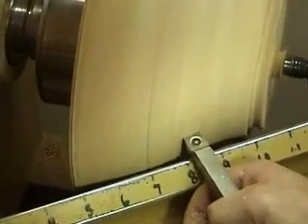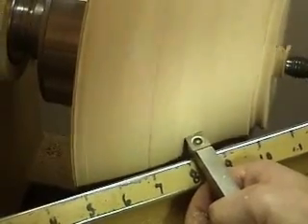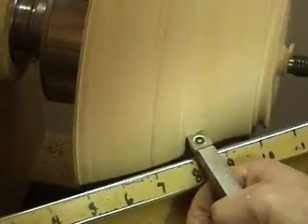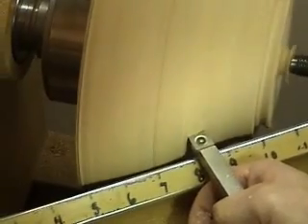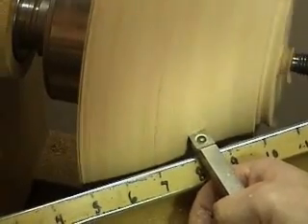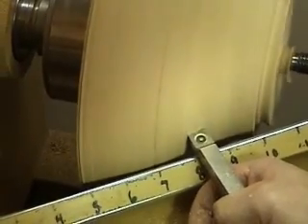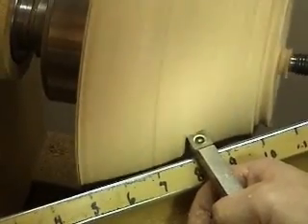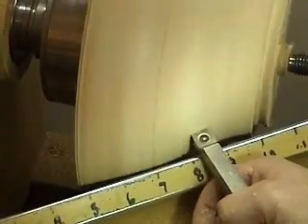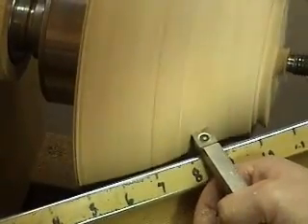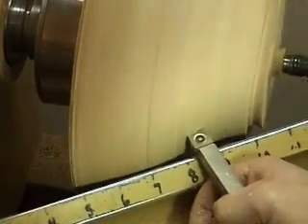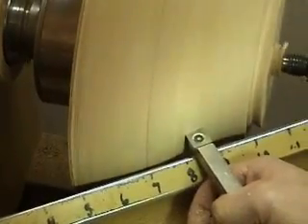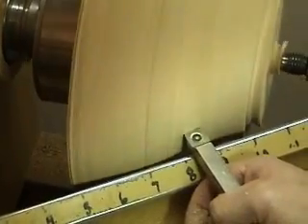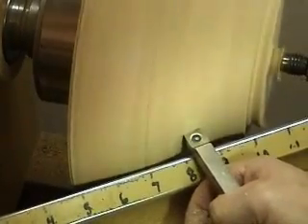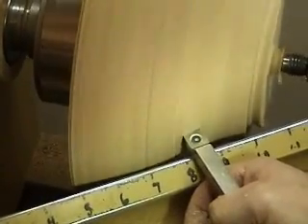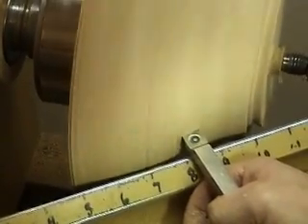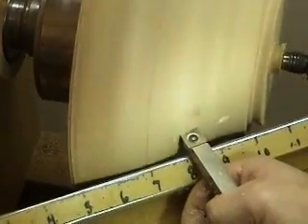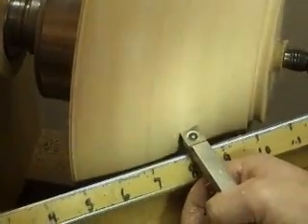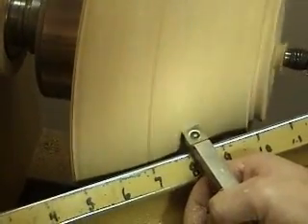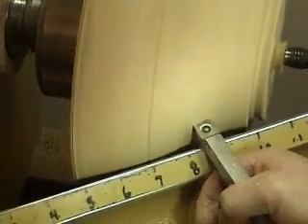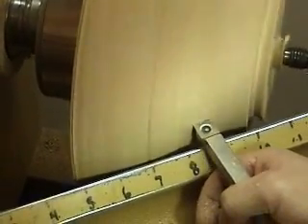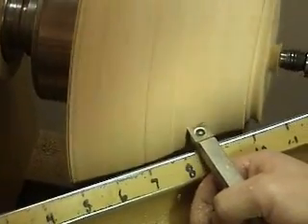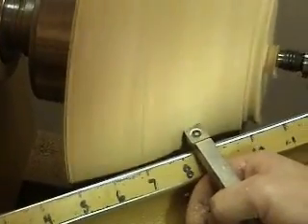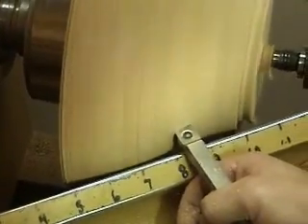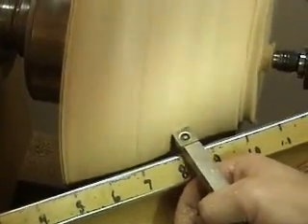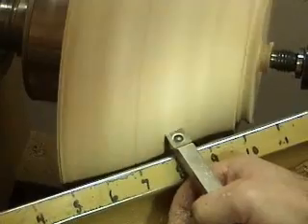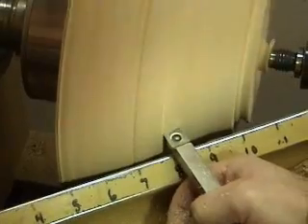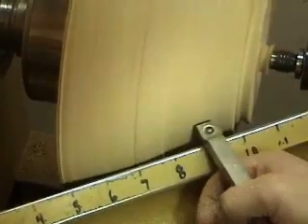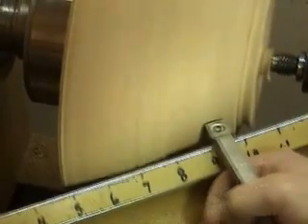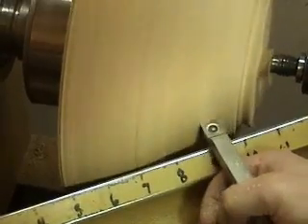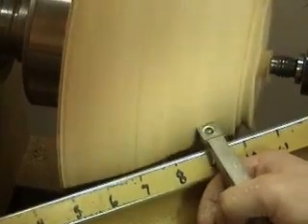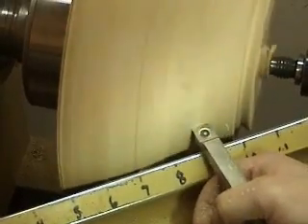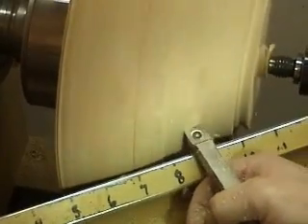Right about there, you can see how it's coming off the tip of the tool. That's what I'm looking for when I'm making that cut.